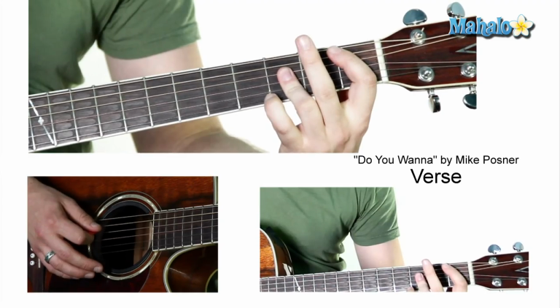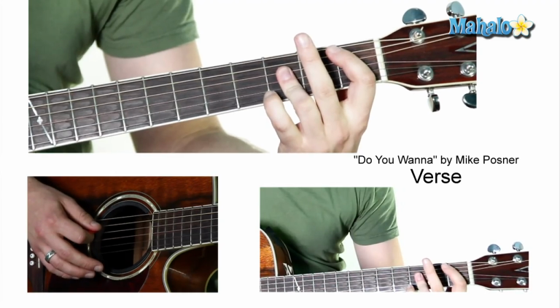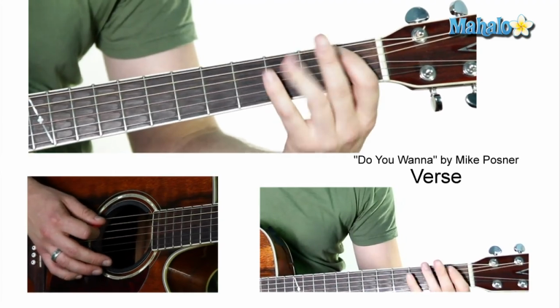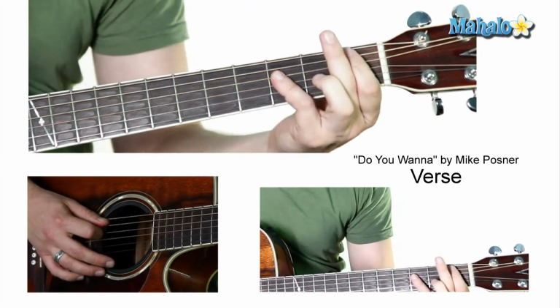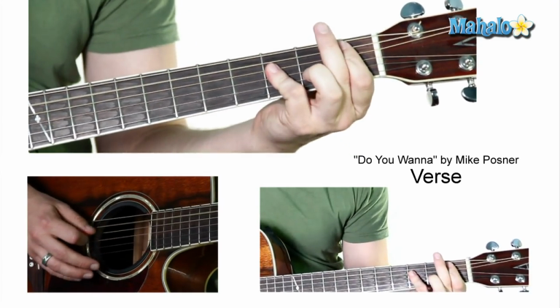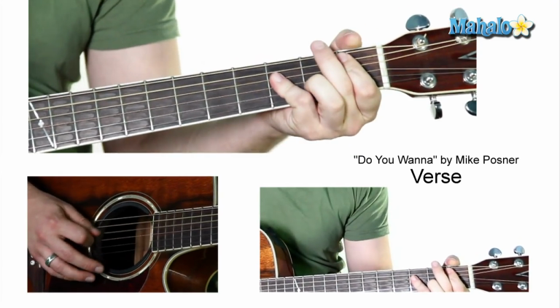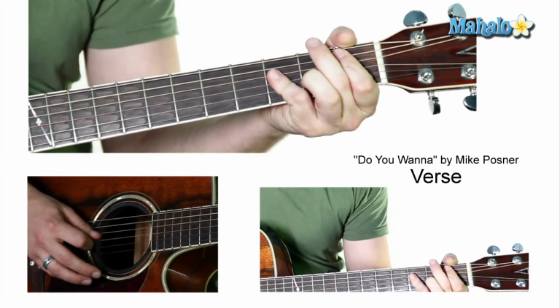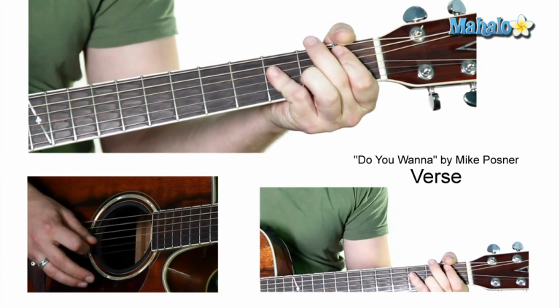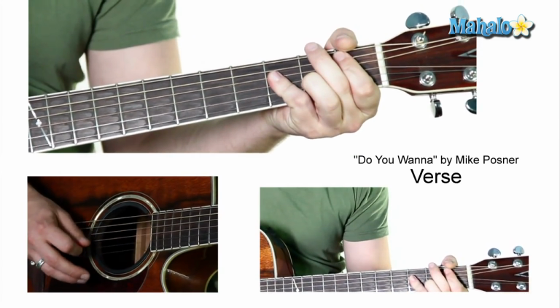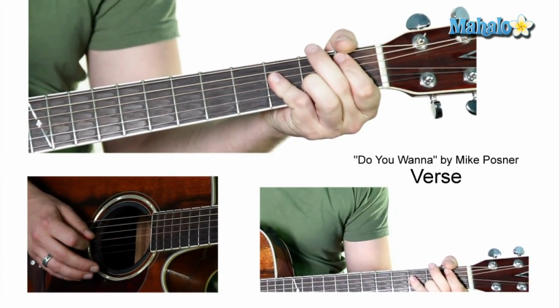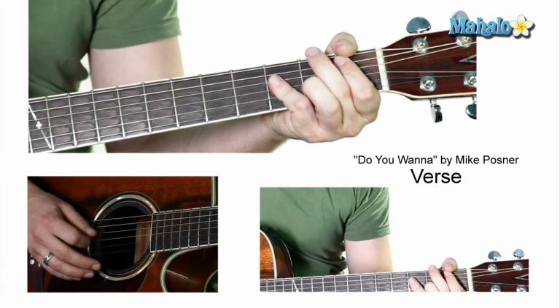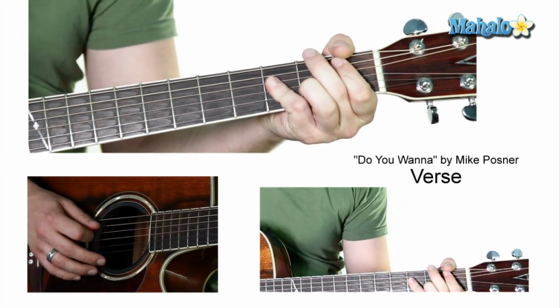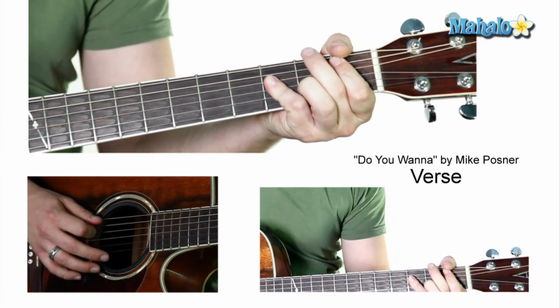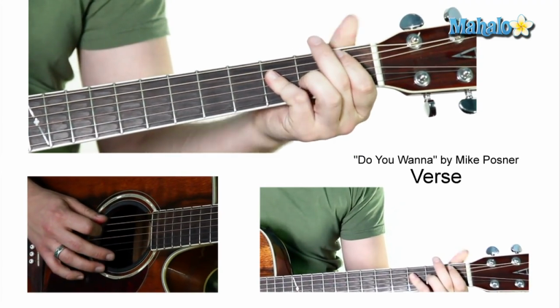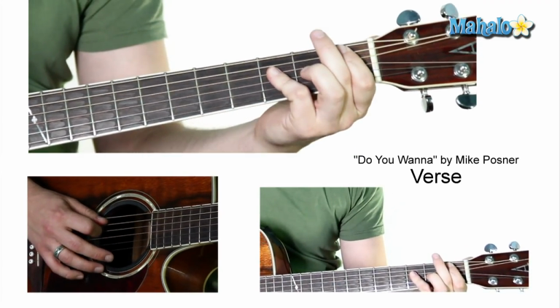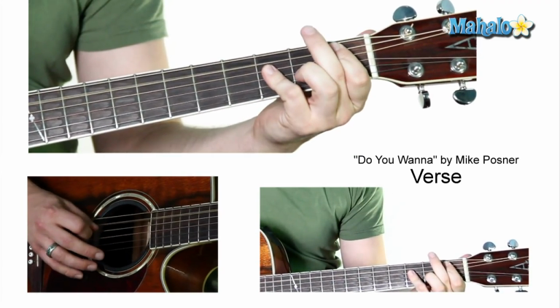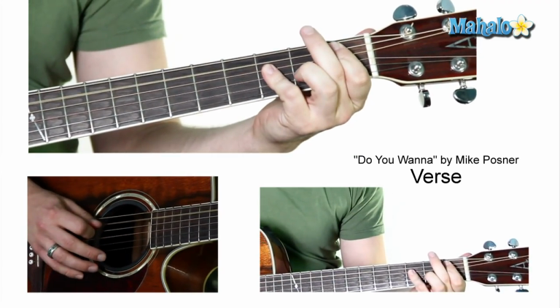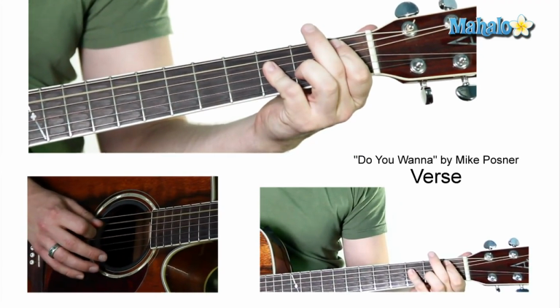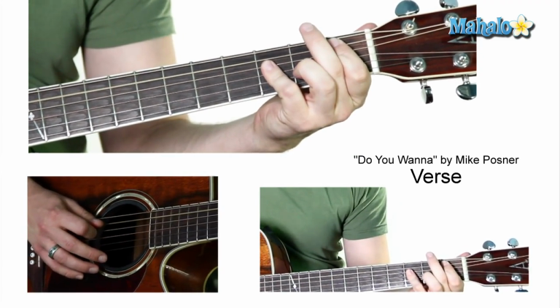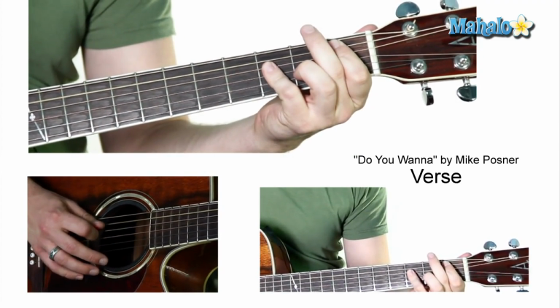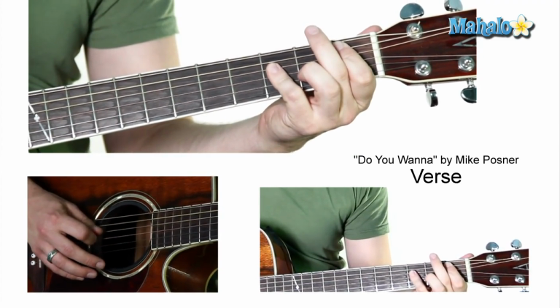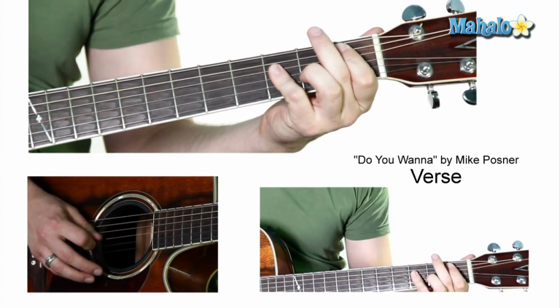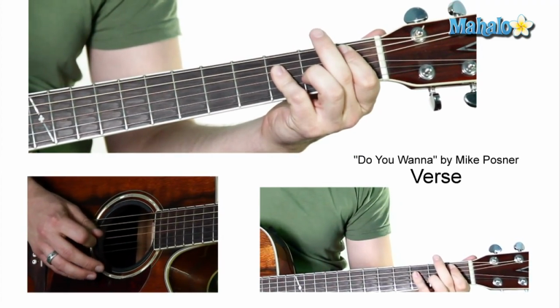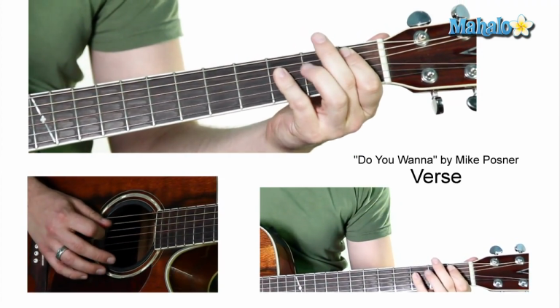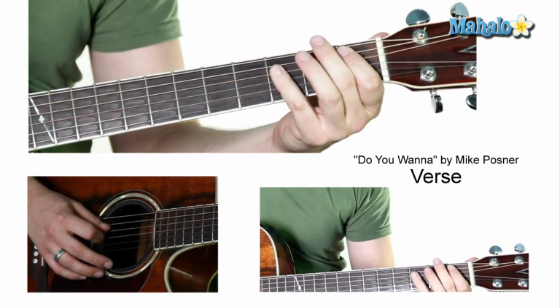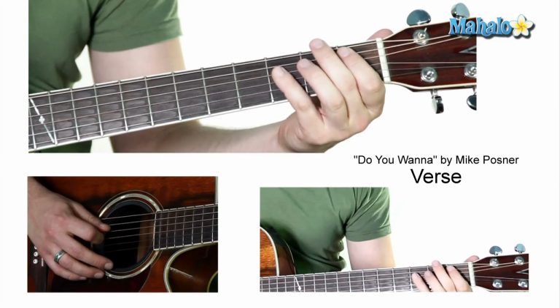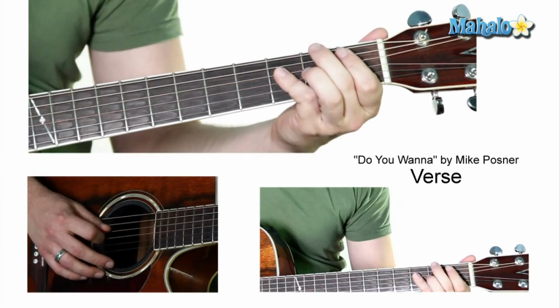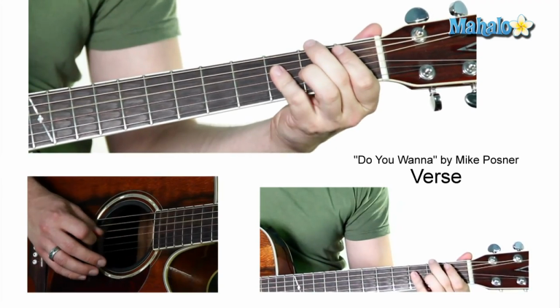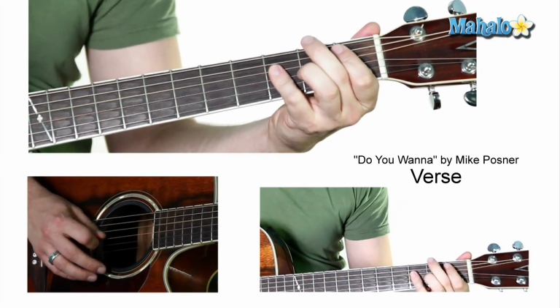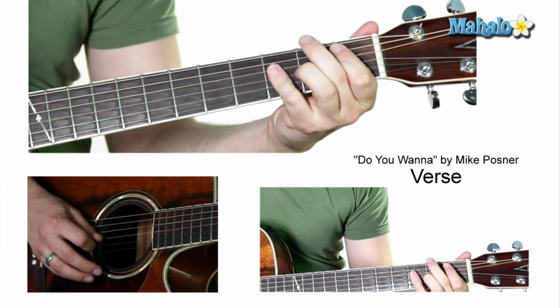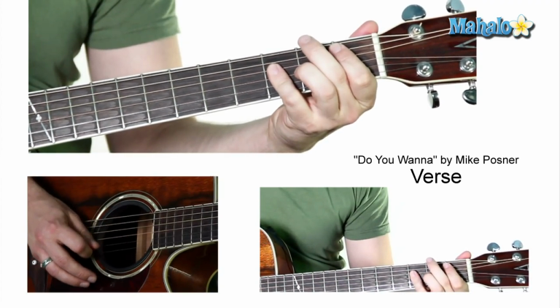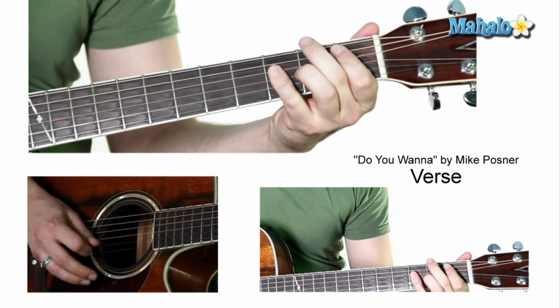I'm just doing this. Index finger, then pinky is going to go three, three, three. So: mute, one, three, three, three.